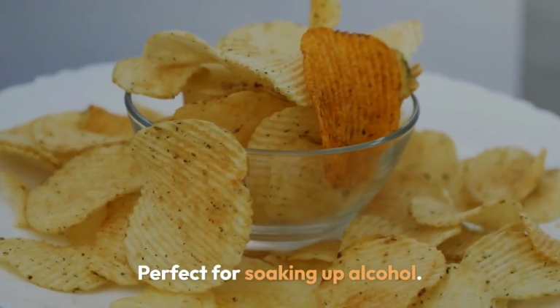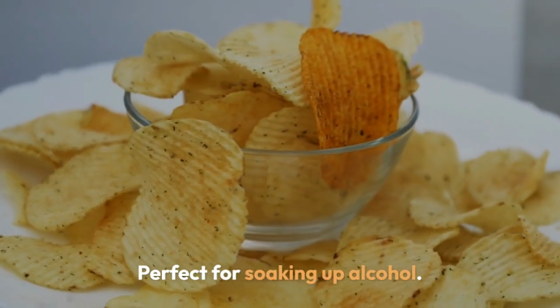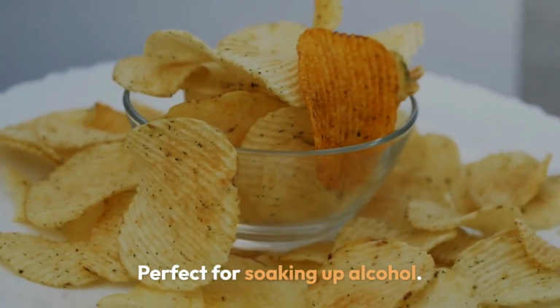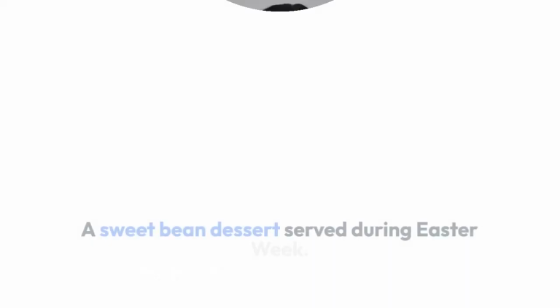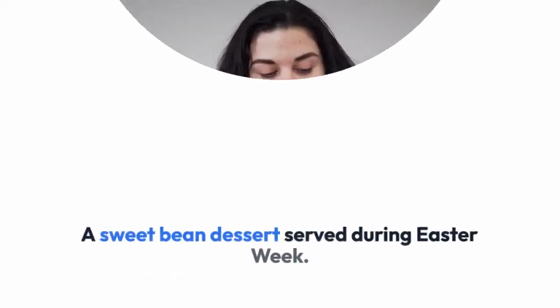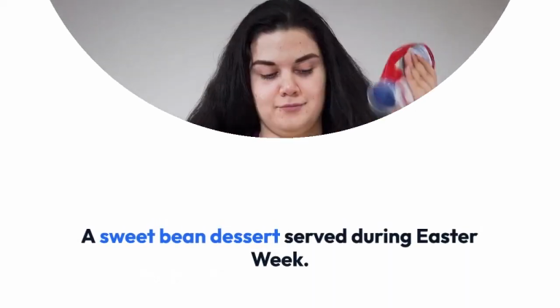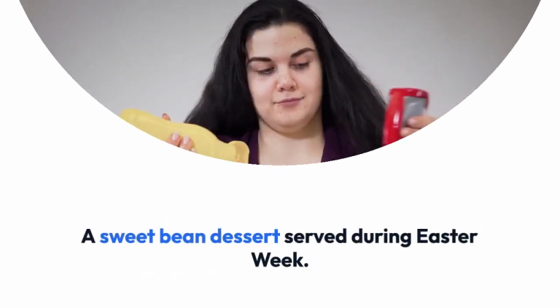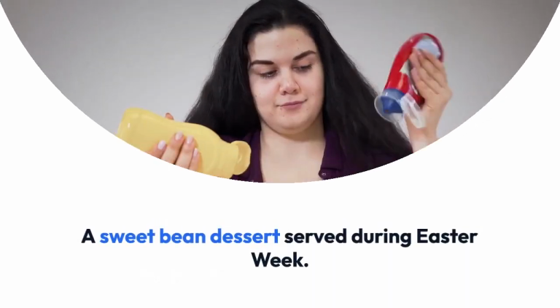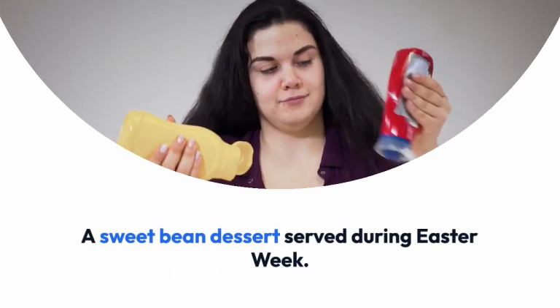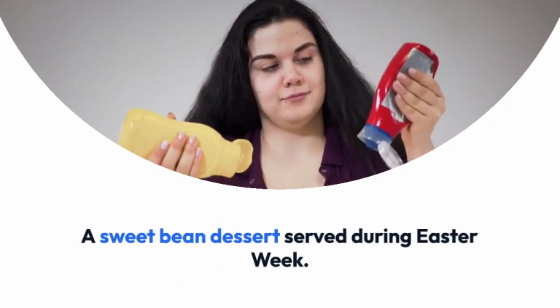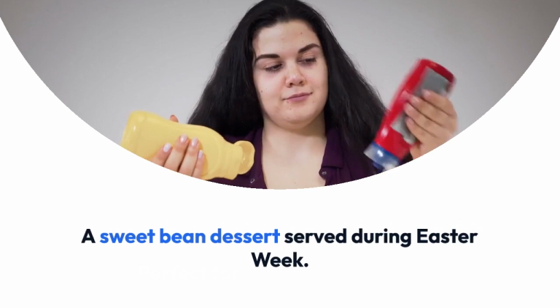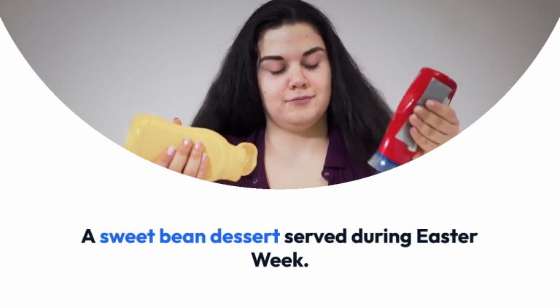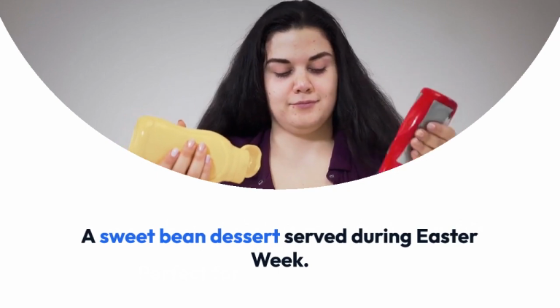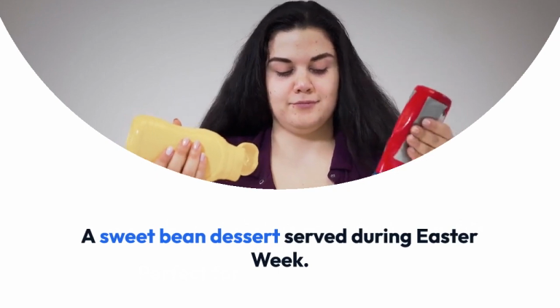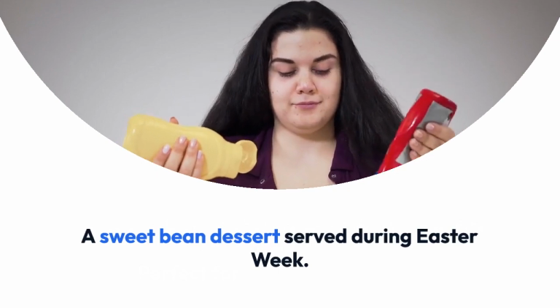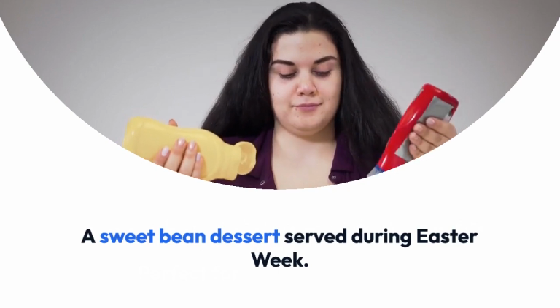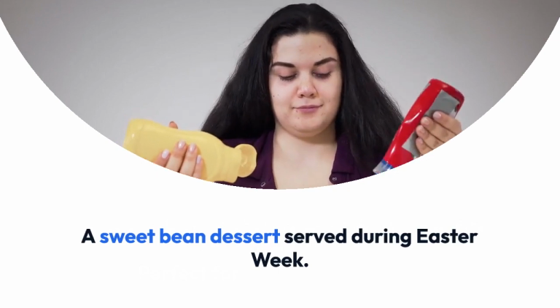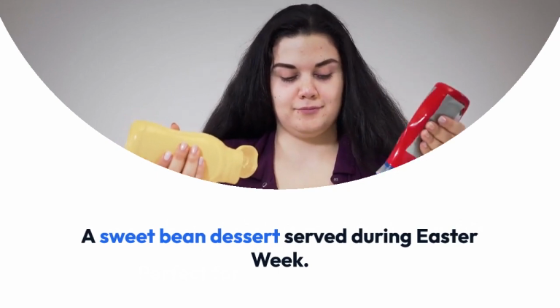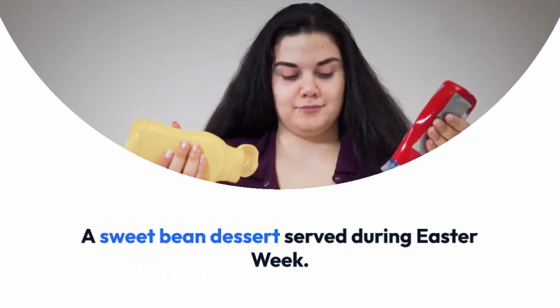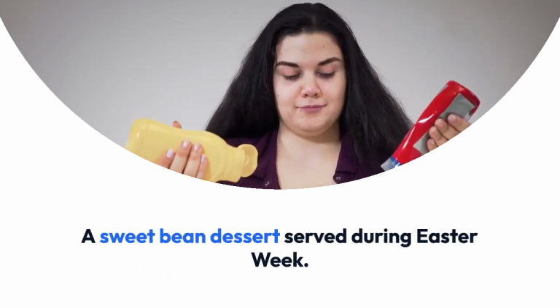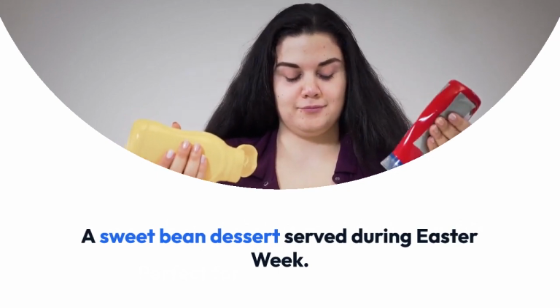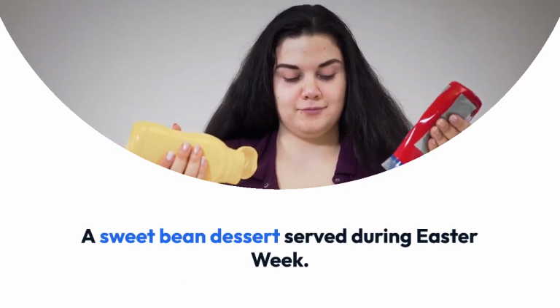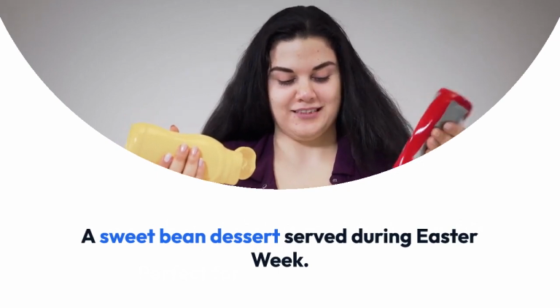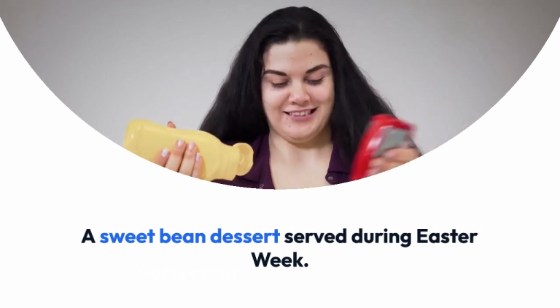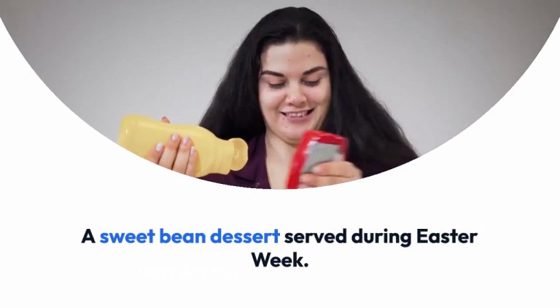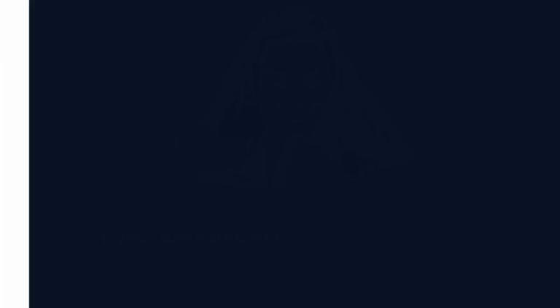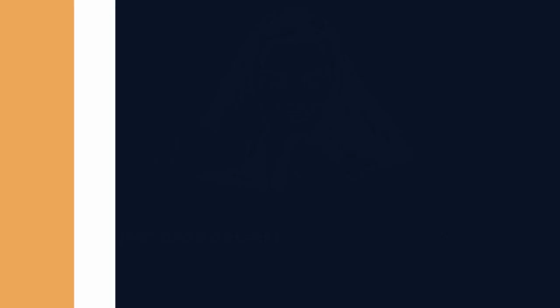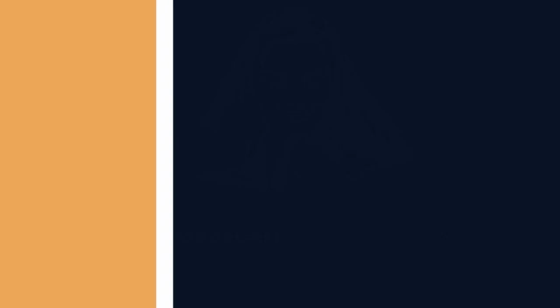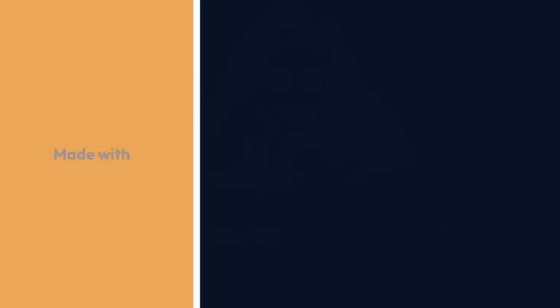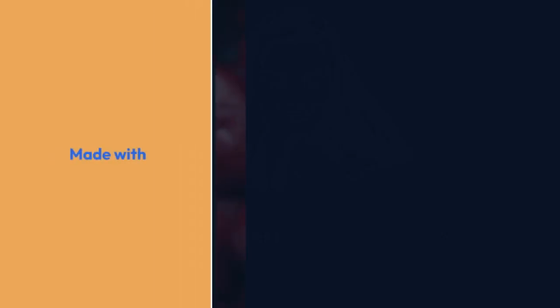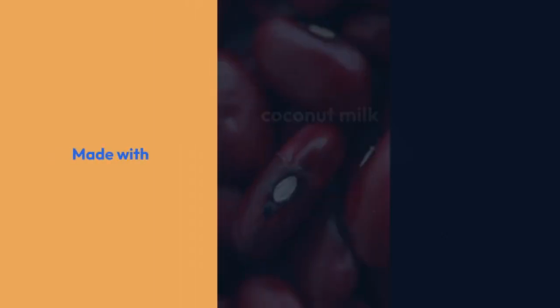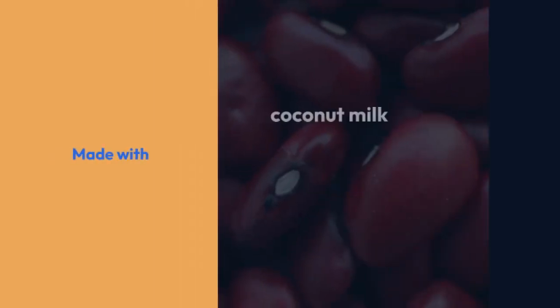A sweet bean dessert served during Easter week, made with coconut milk, condensed milk, and boiled red kidney beans.